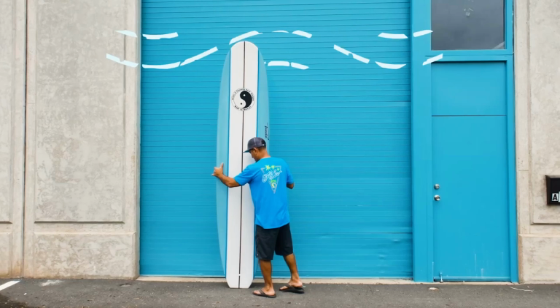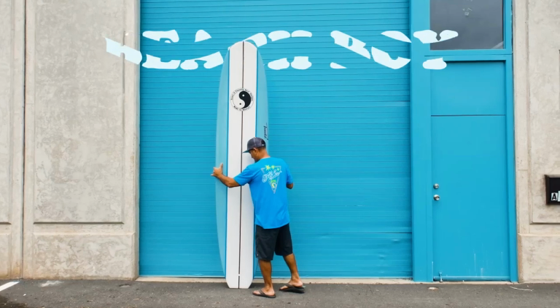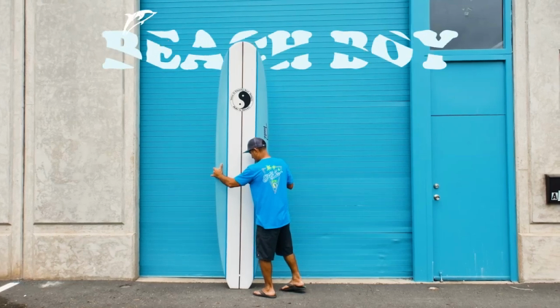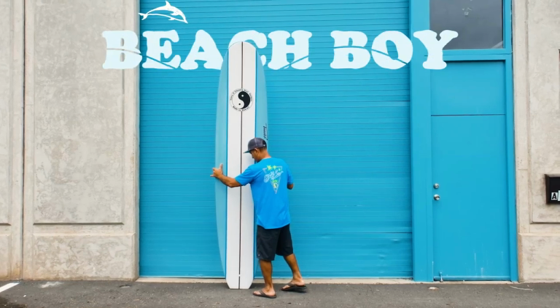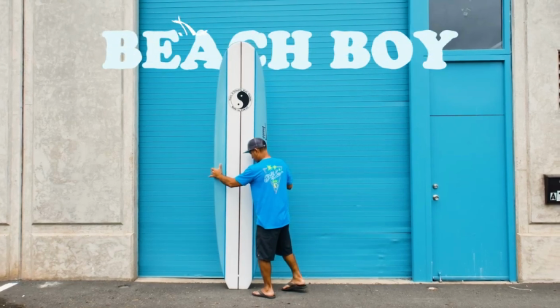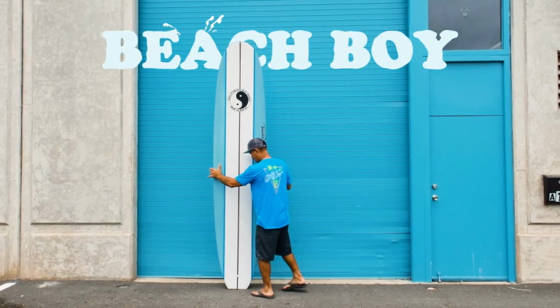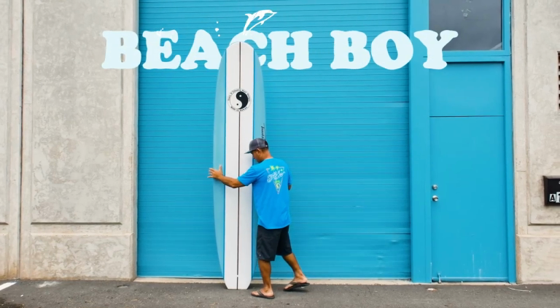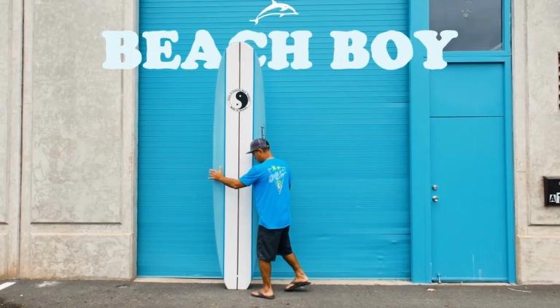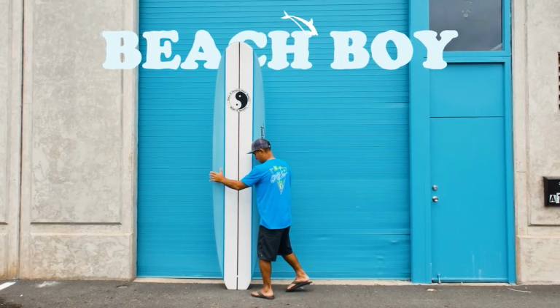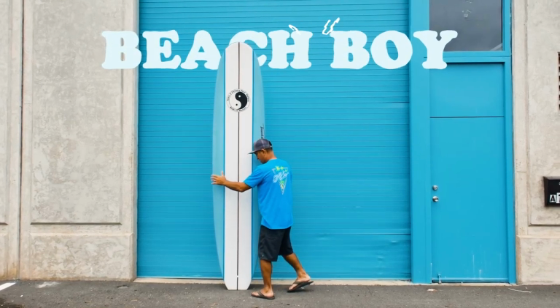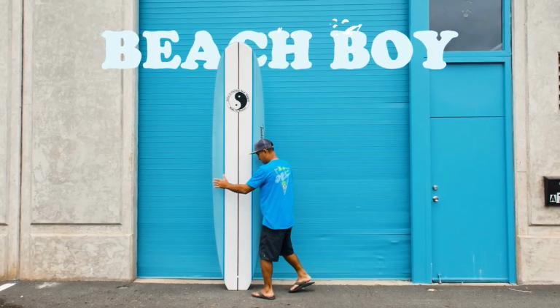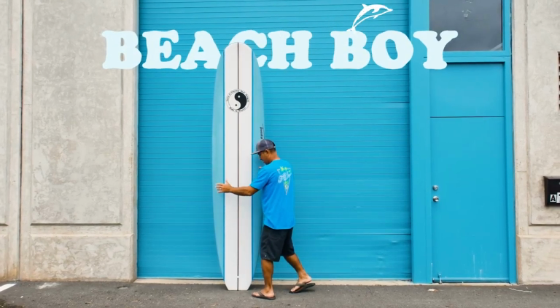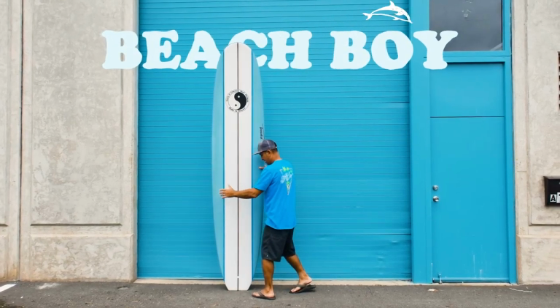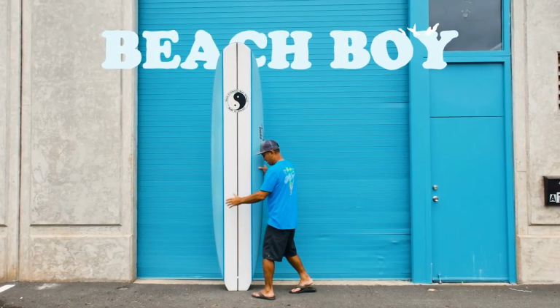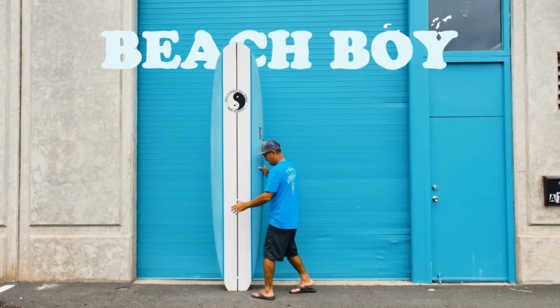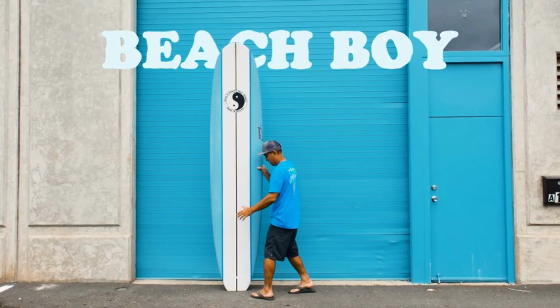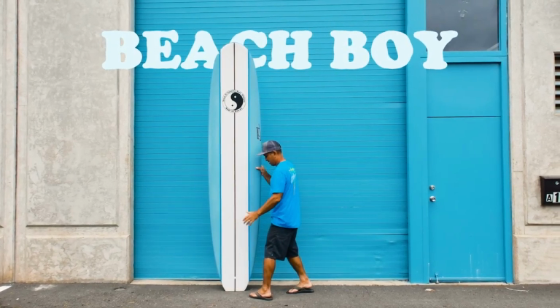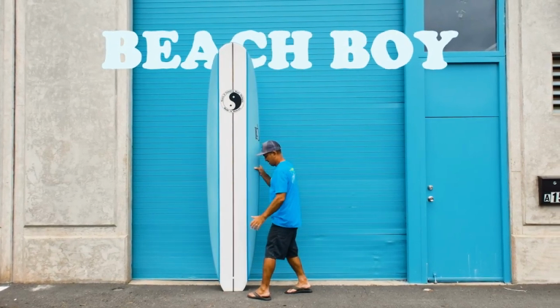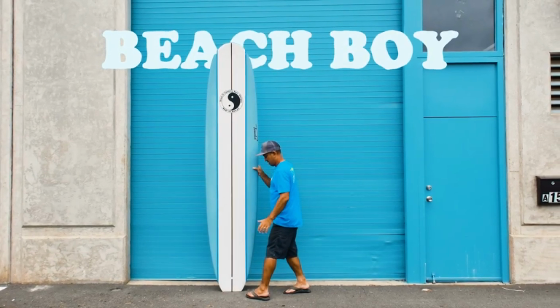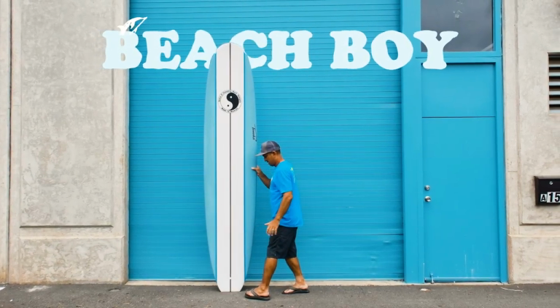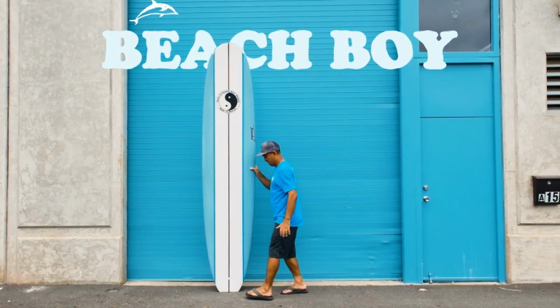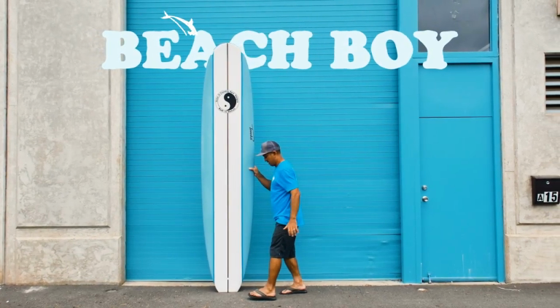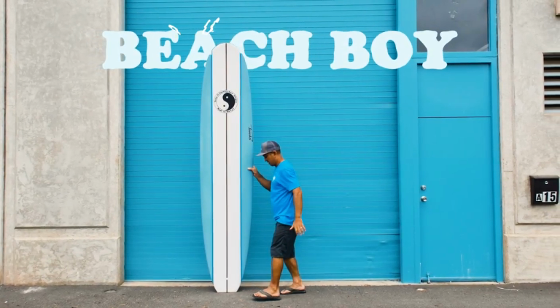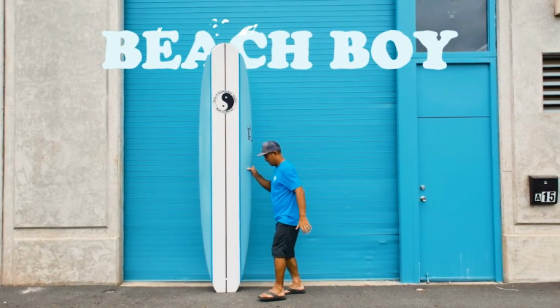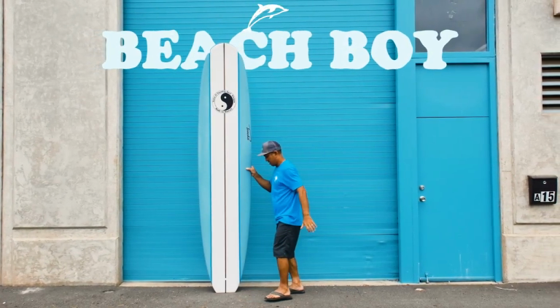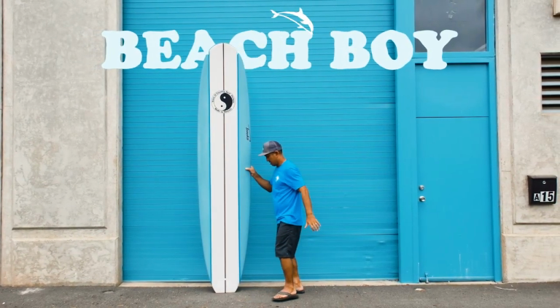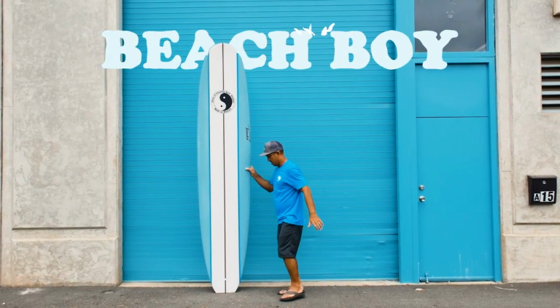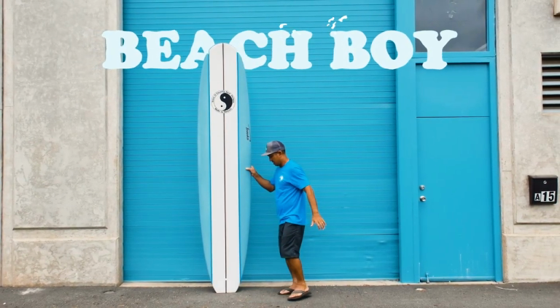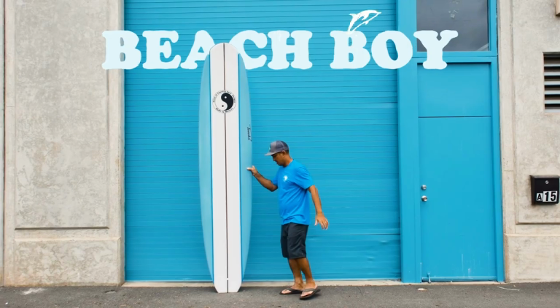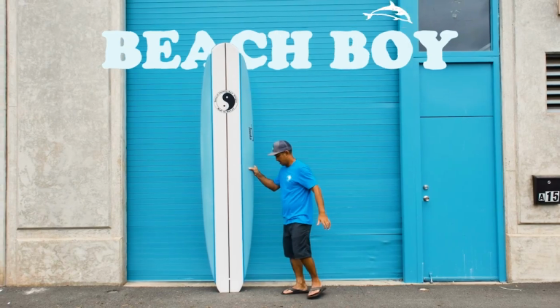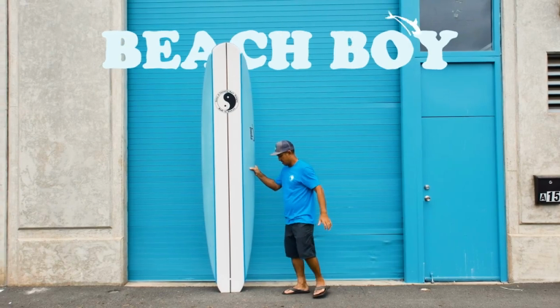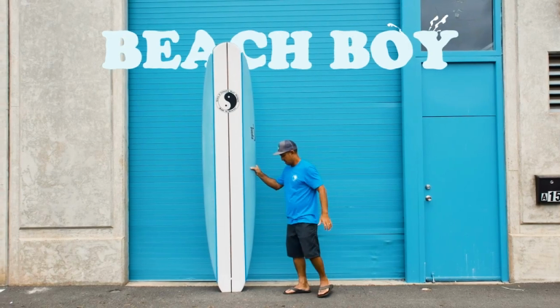This is our Beach Boy model. This board is primarily made for nose riding and walking back and forth.